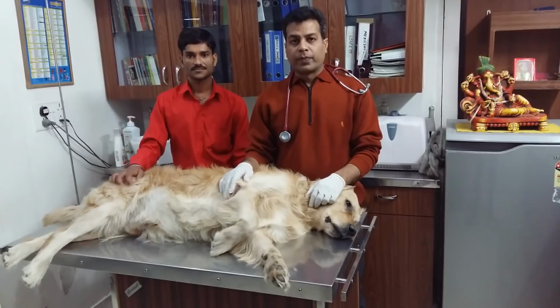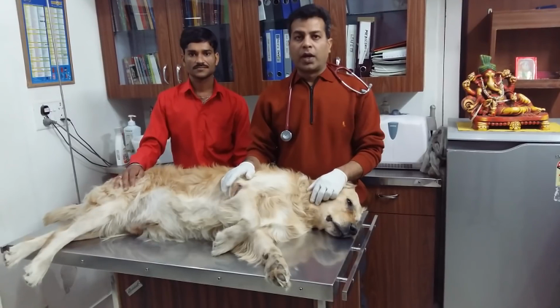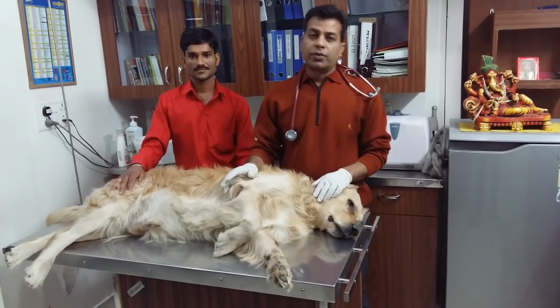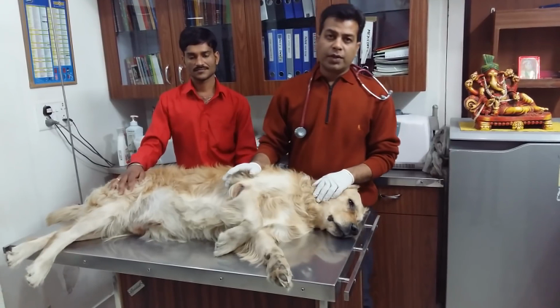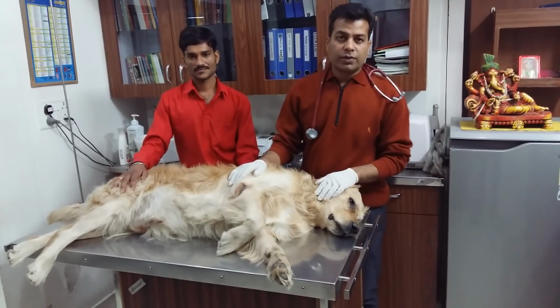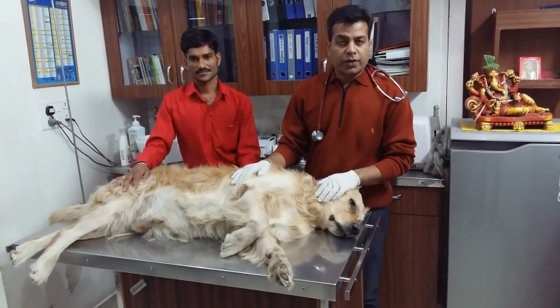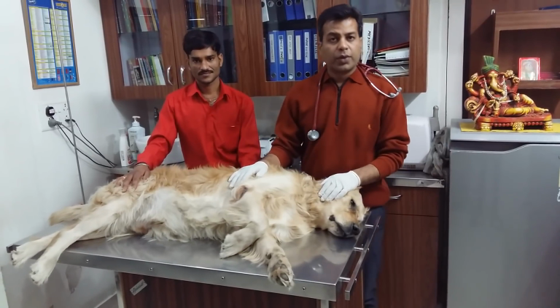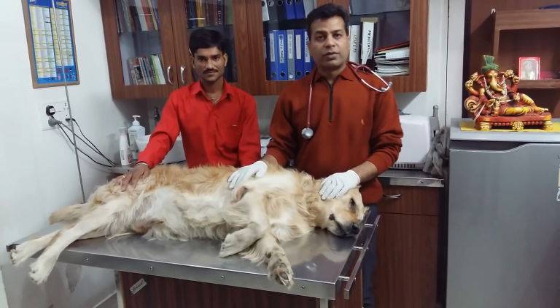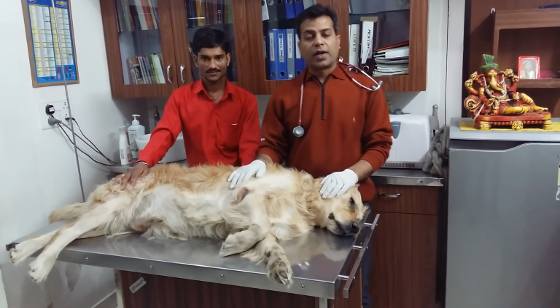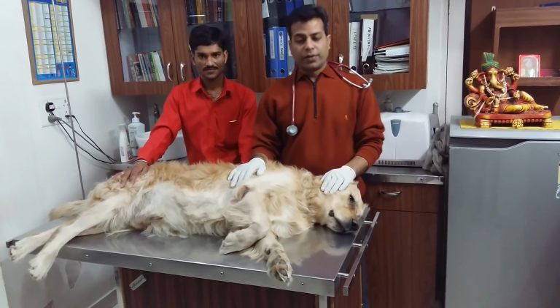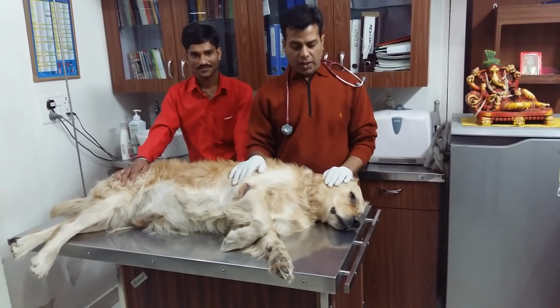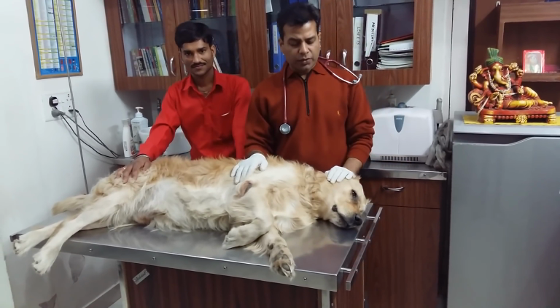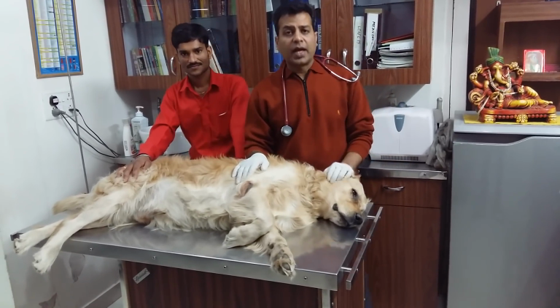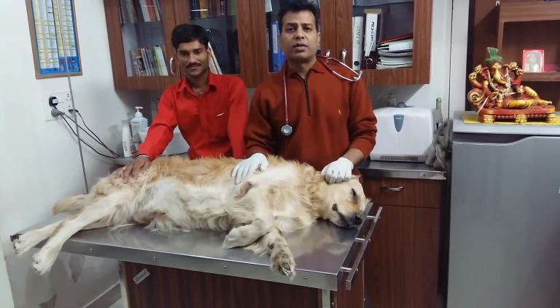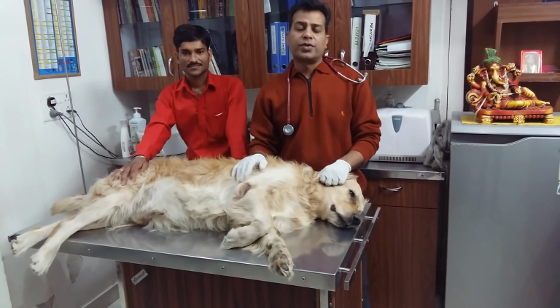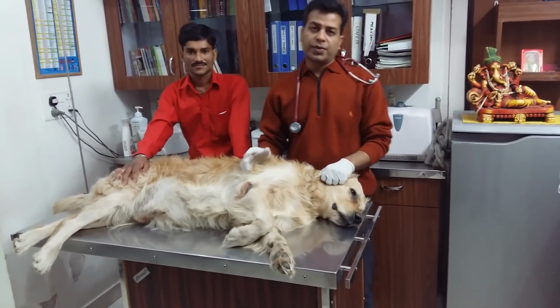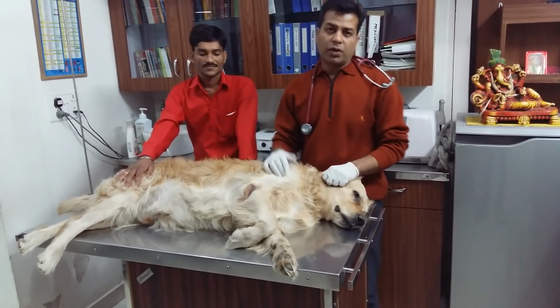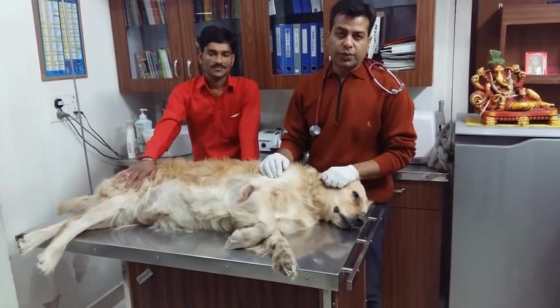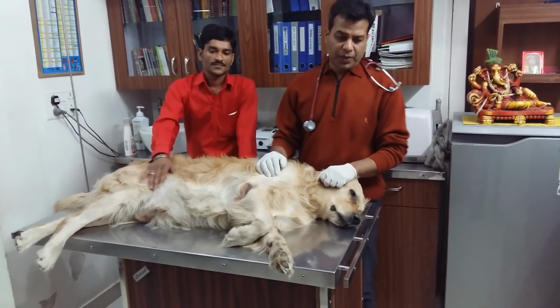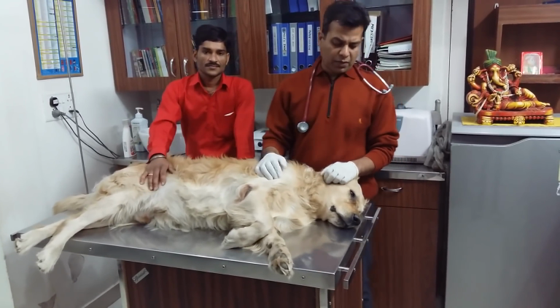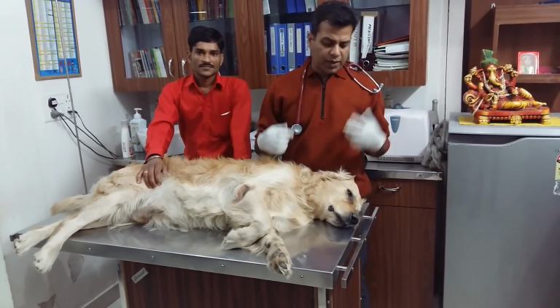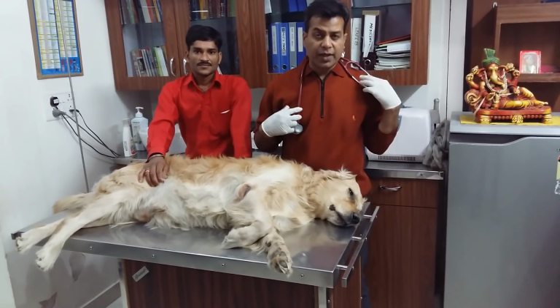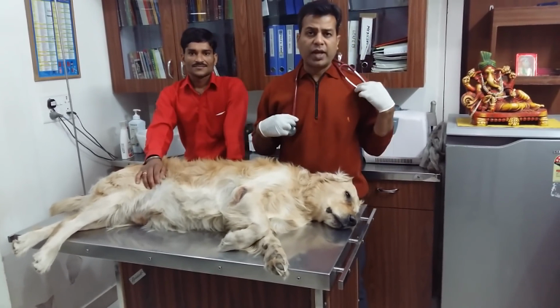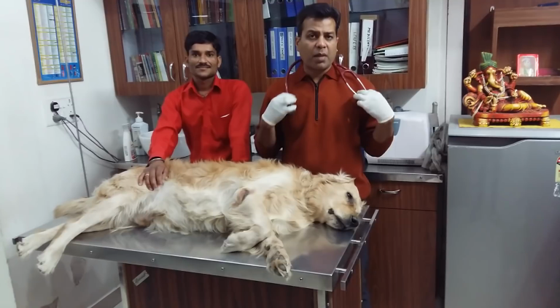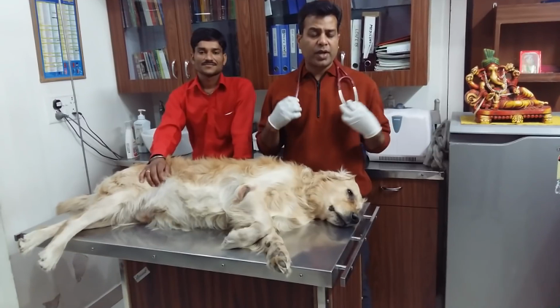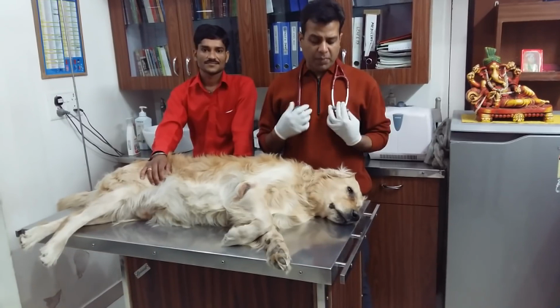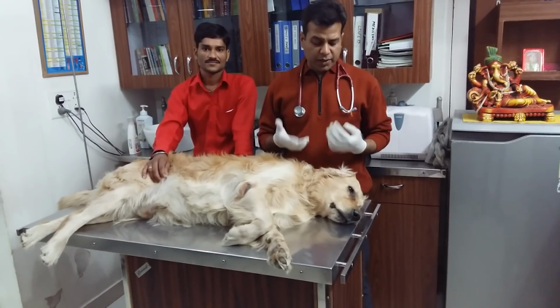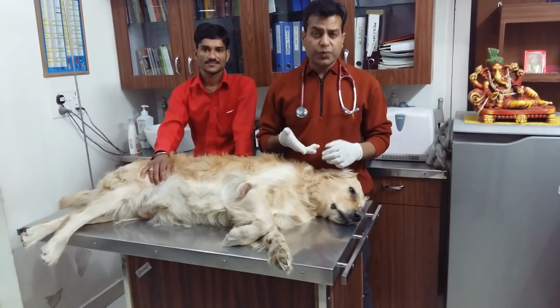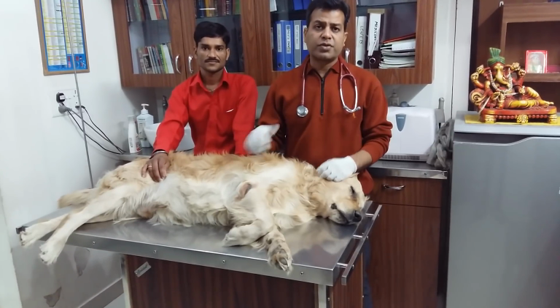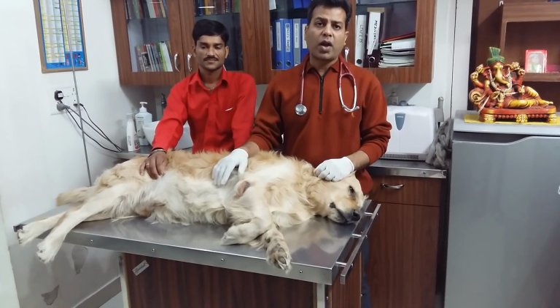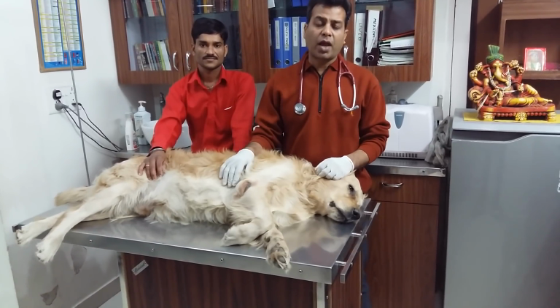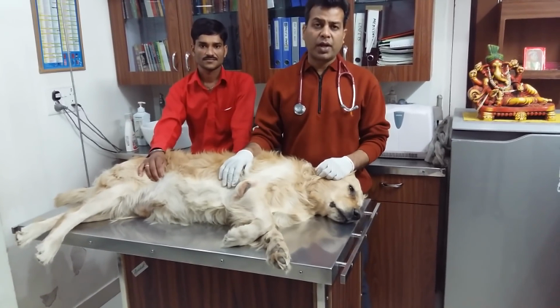Hi, good evening. This is Dr. Mukesh Tiwari. Today, I will introduce you to how to flush the nasolacrimal duct using a small cannula.